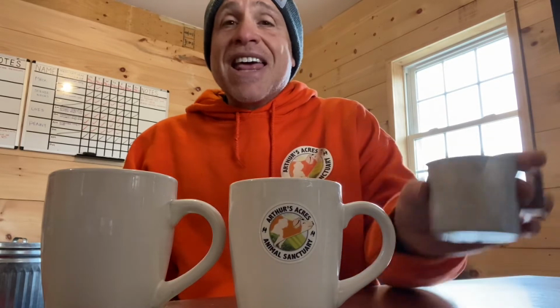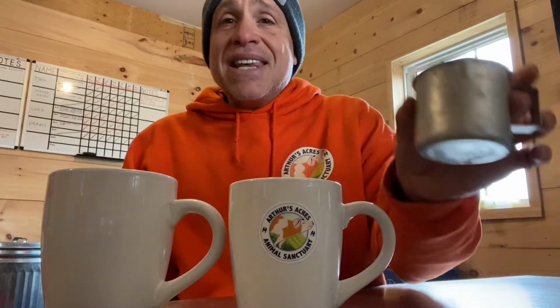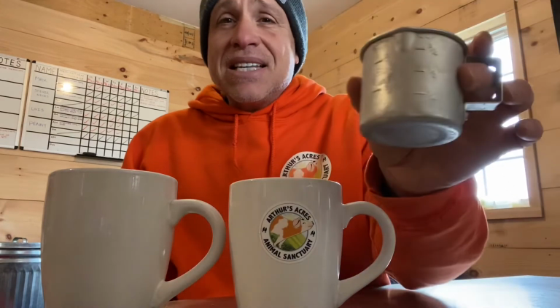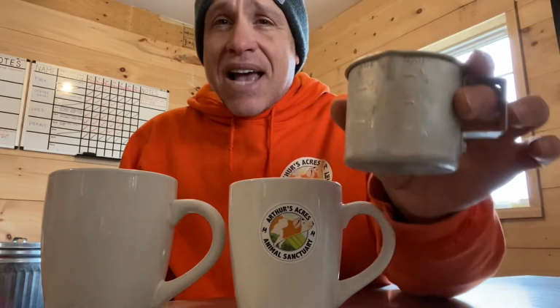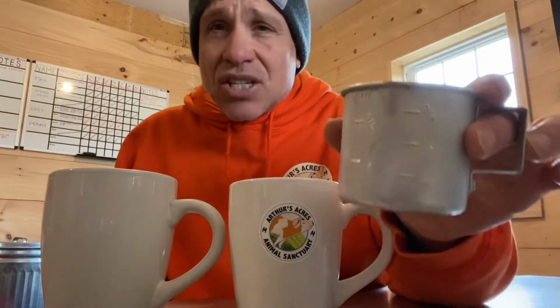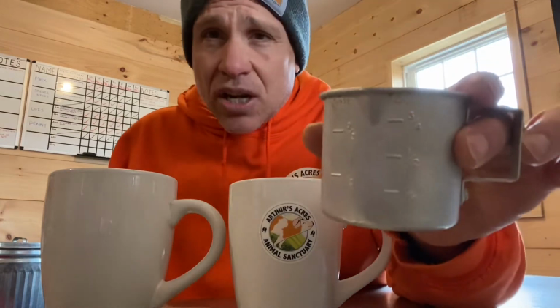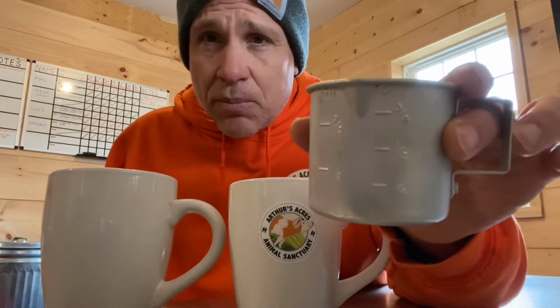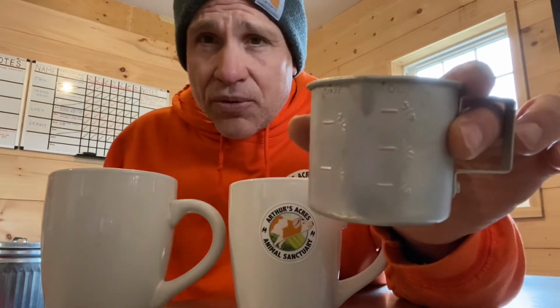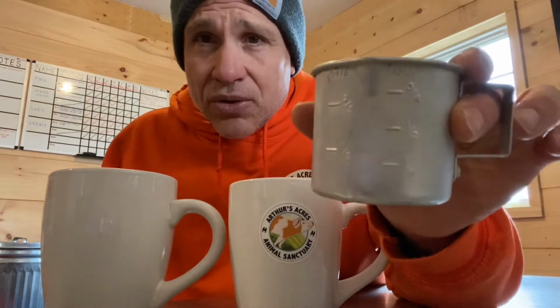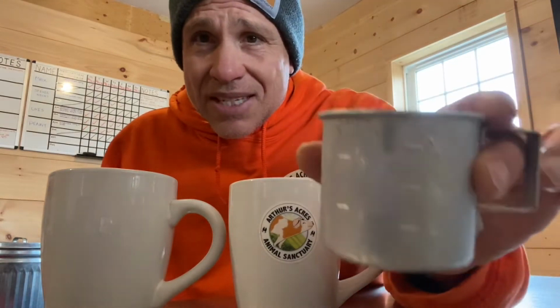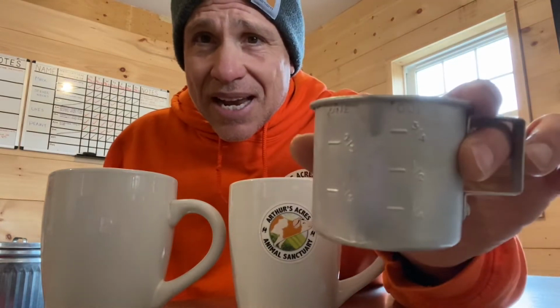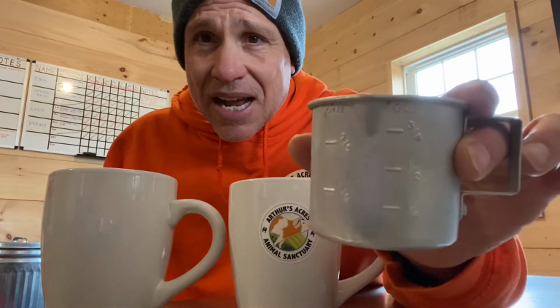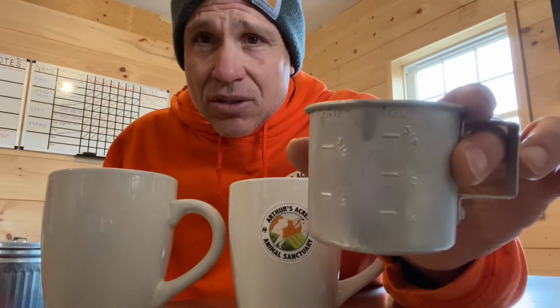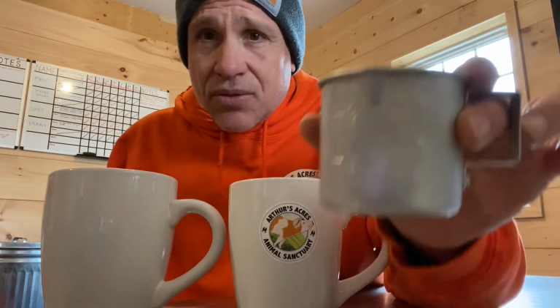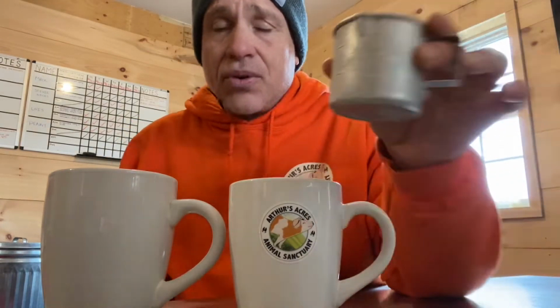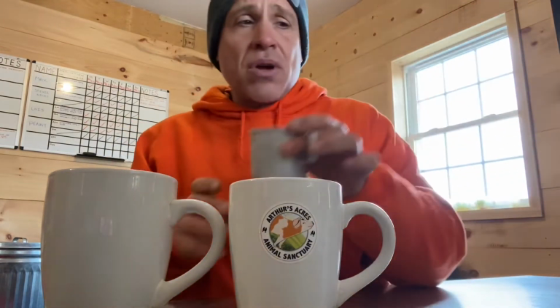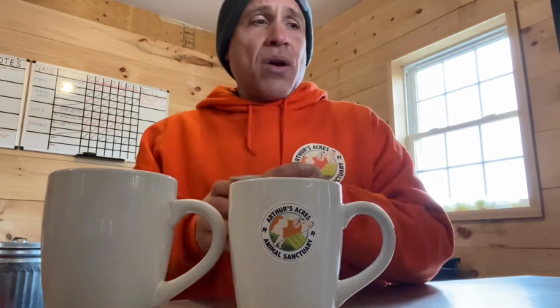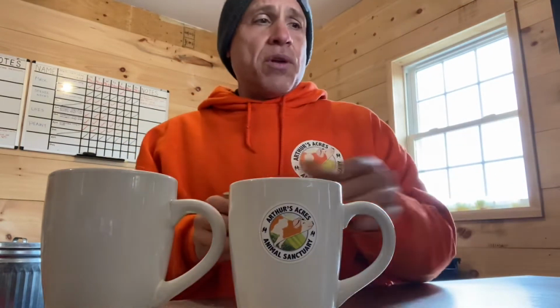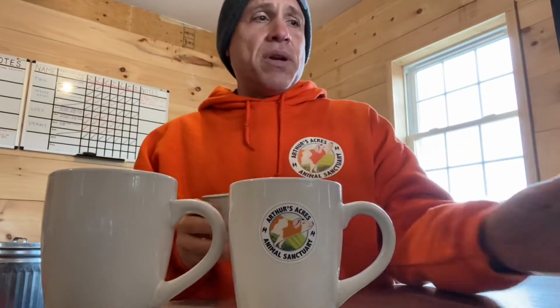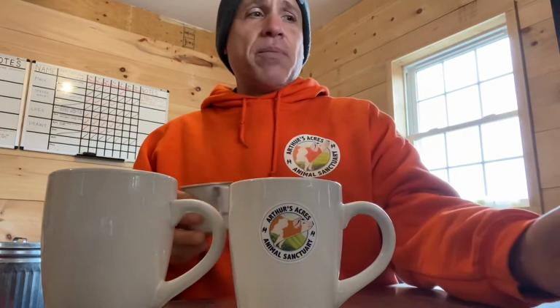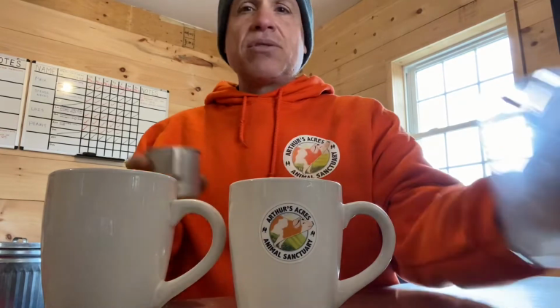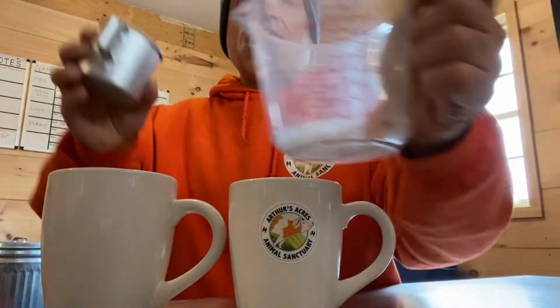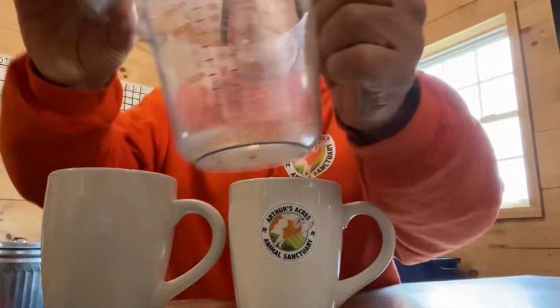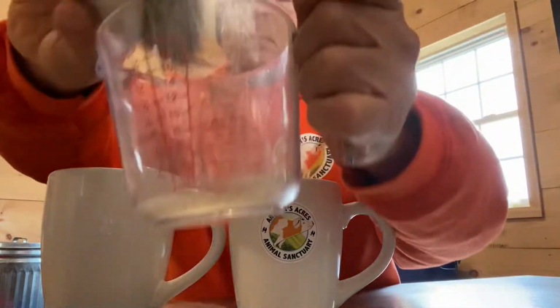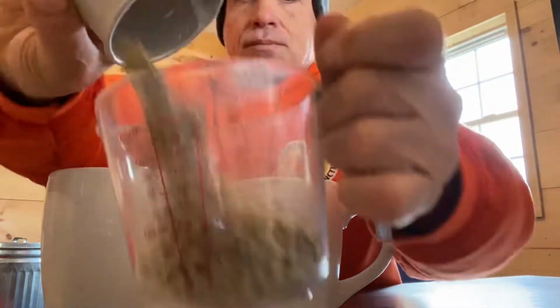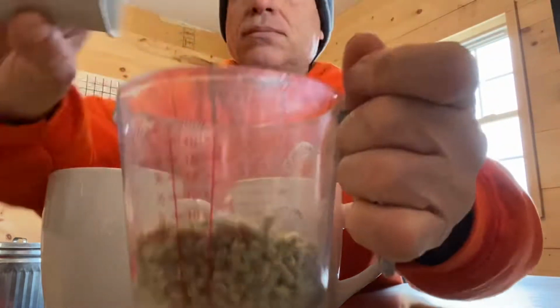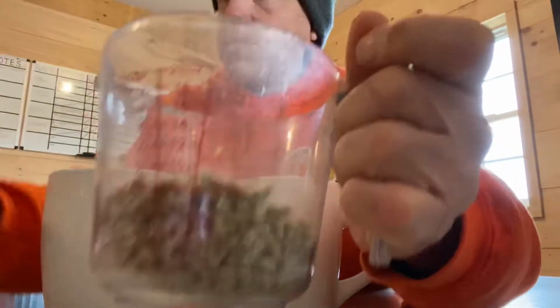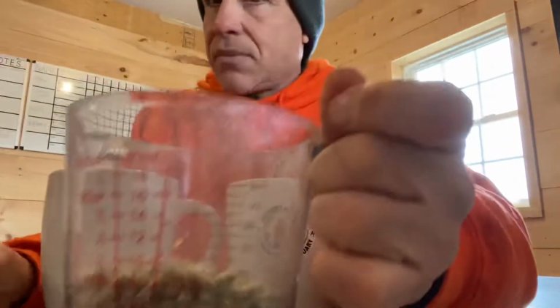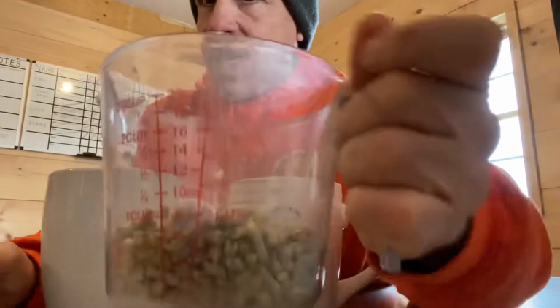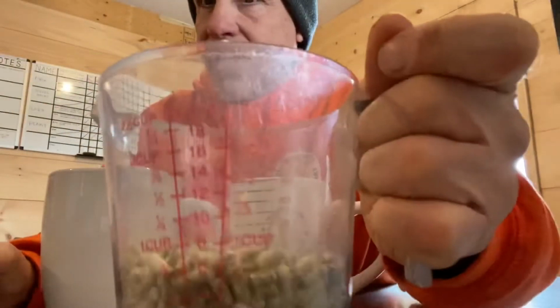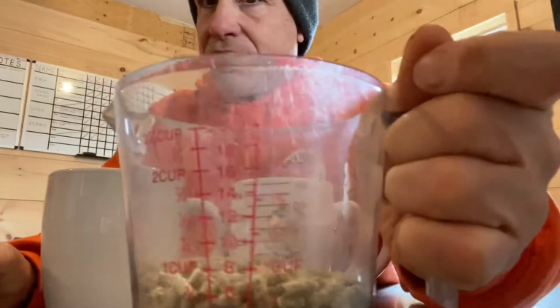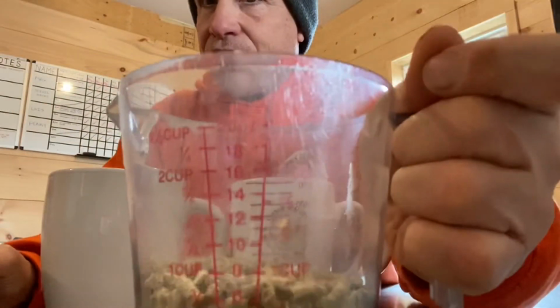Most of the pigs that are on maintenance get a cup twice a day. This is actually a cup of food — this is eight ounces of food when you put it in the measuring cup.